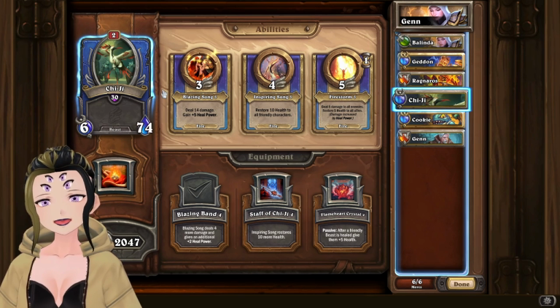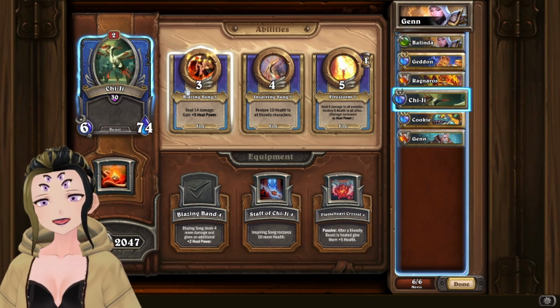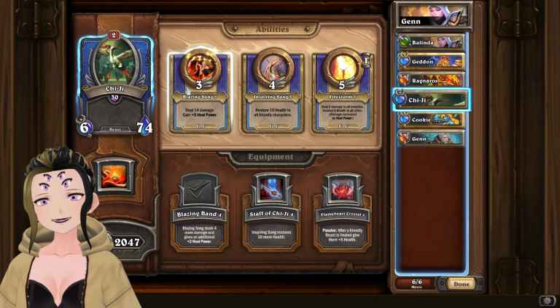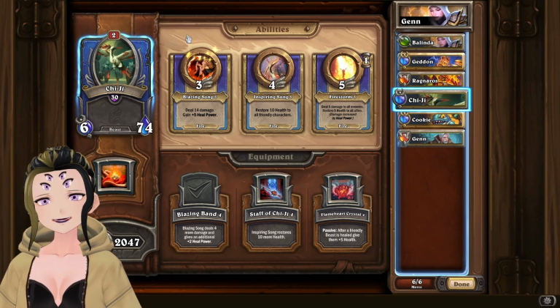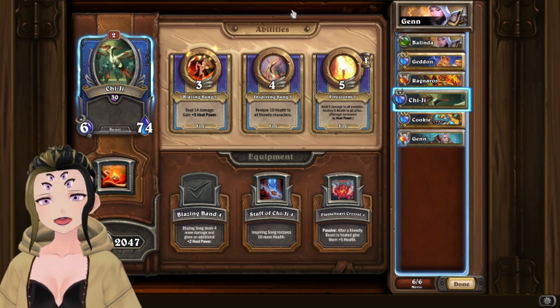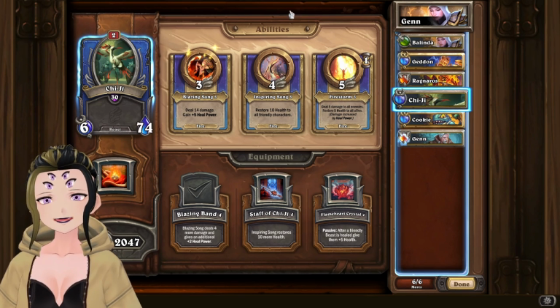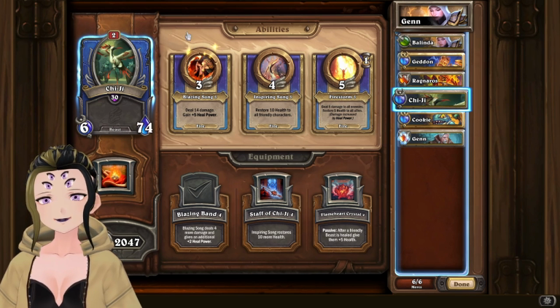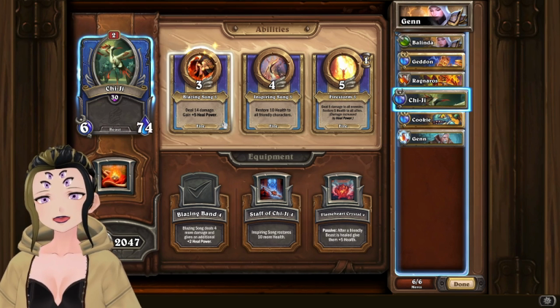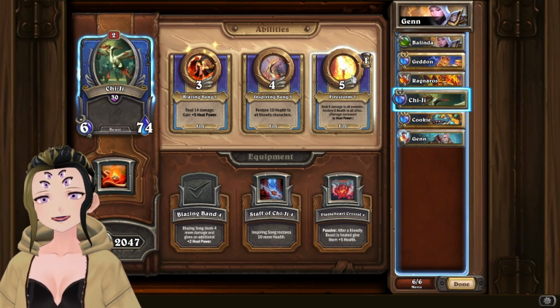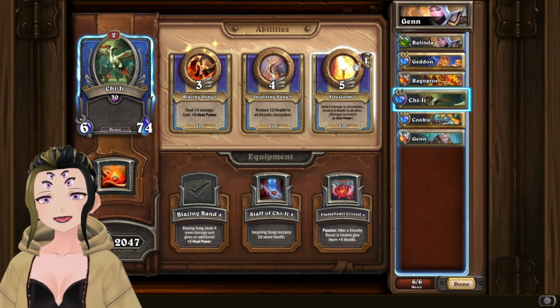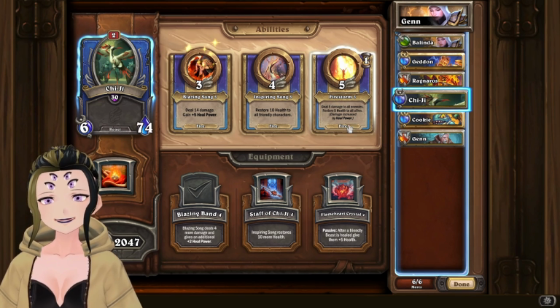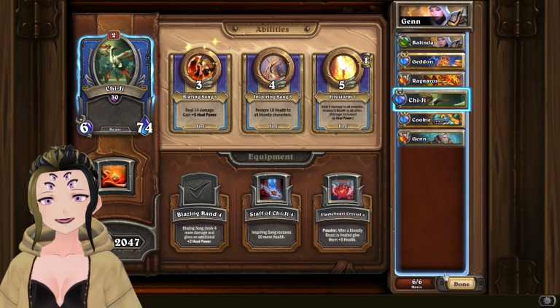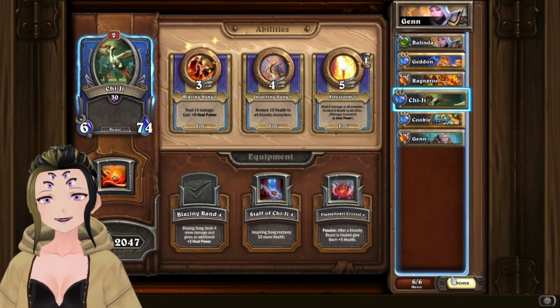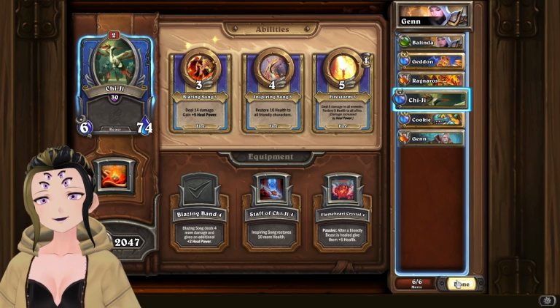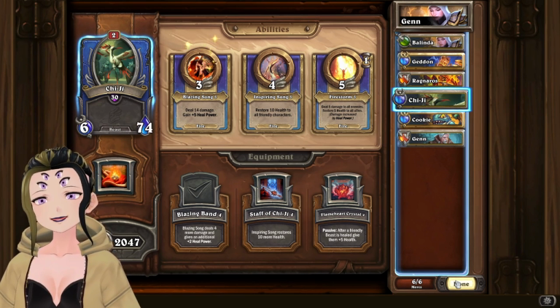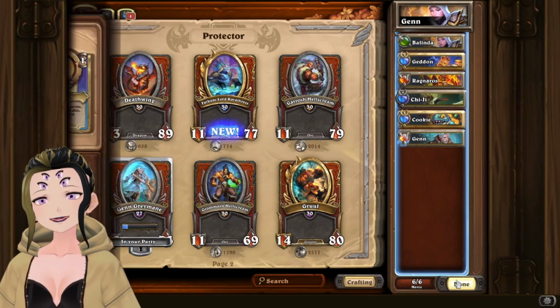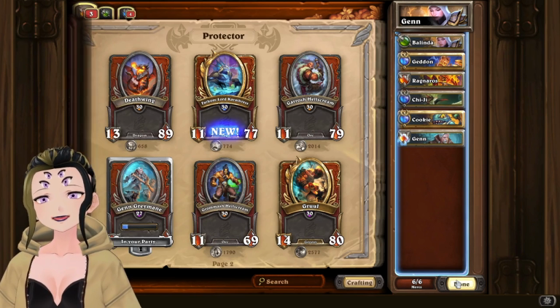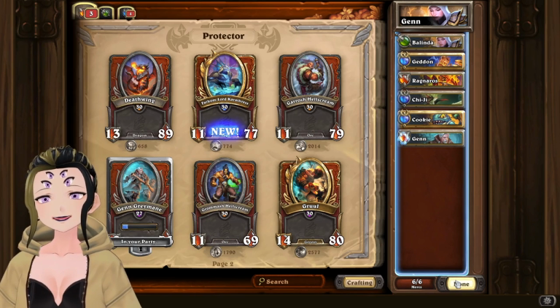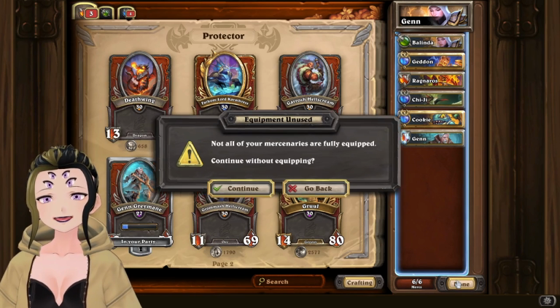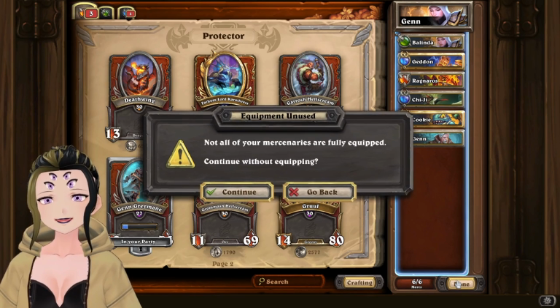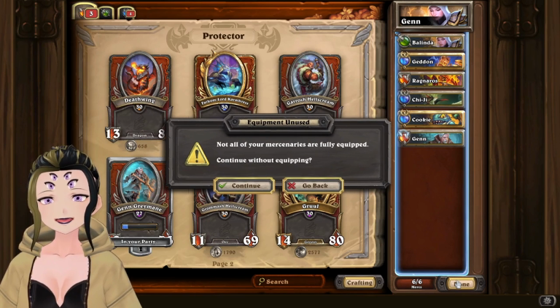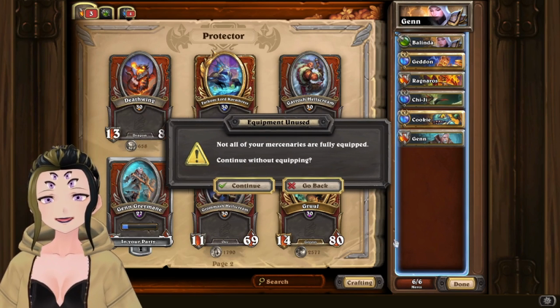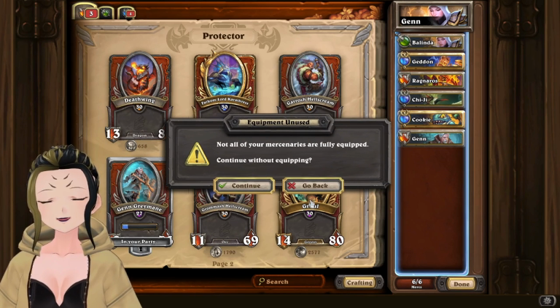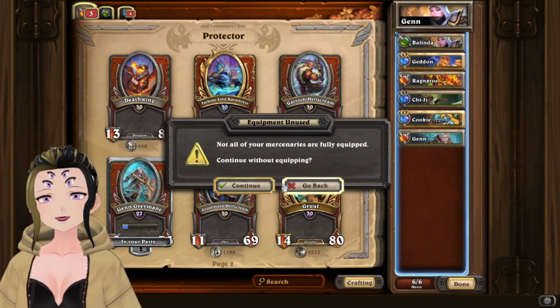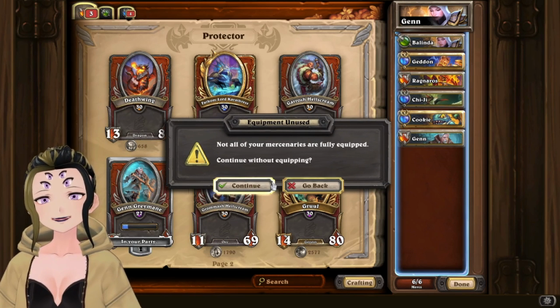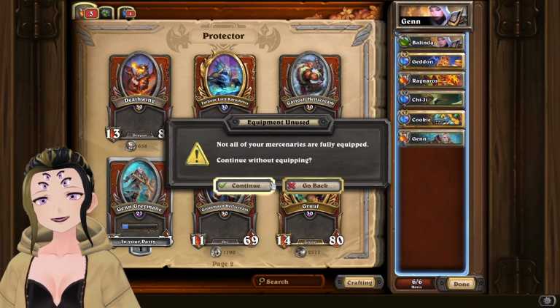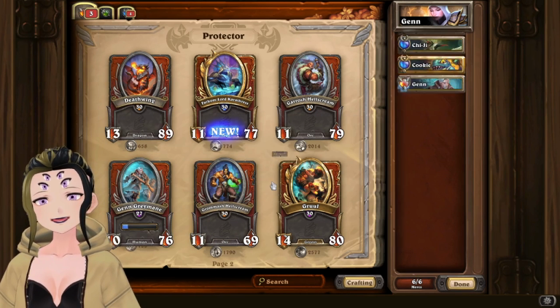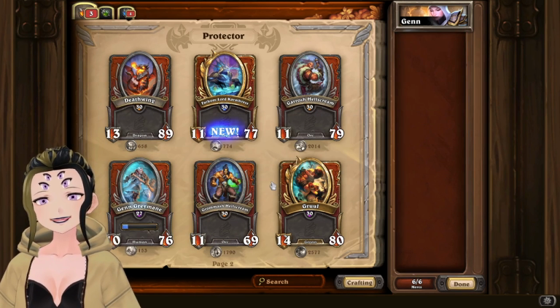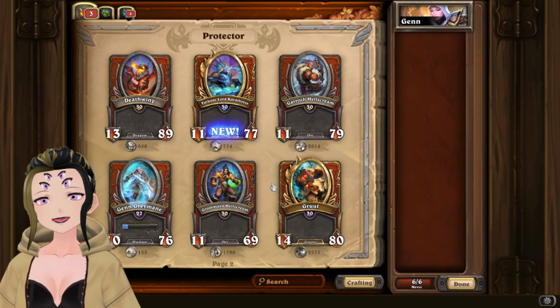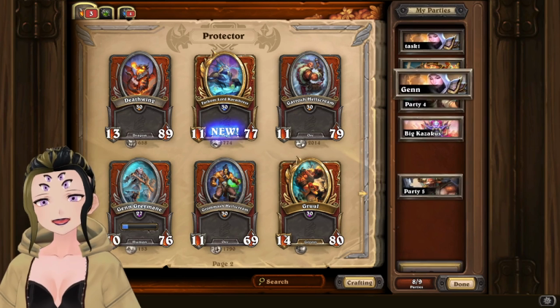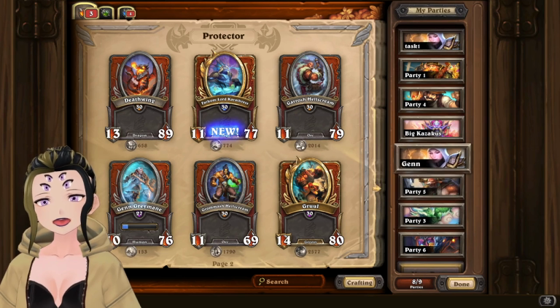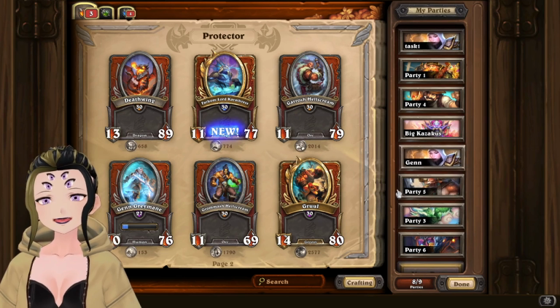On the boss fight itself, you're mainly going to be using Flame Dart, Inferno, and Die Insects. When you need to bring in Chi Chi, you can start using Firestorm and Blazing Song on rotation.